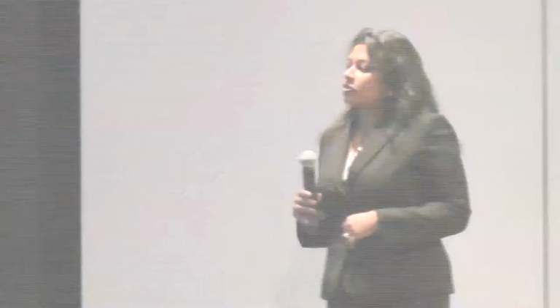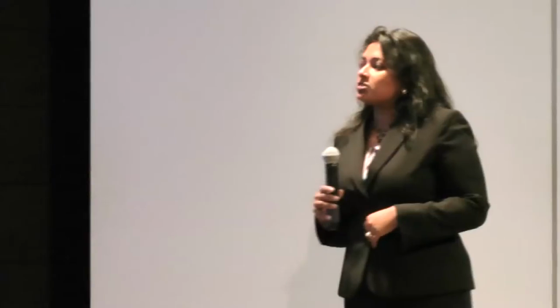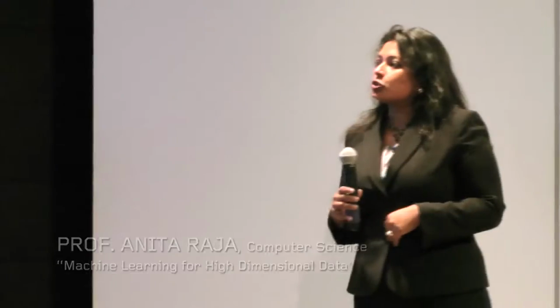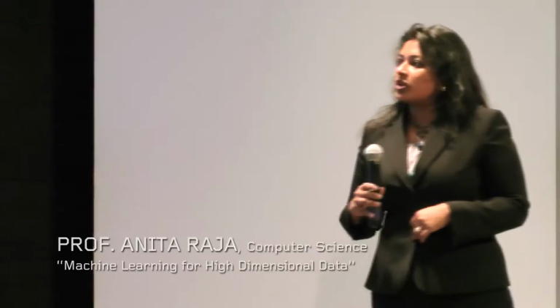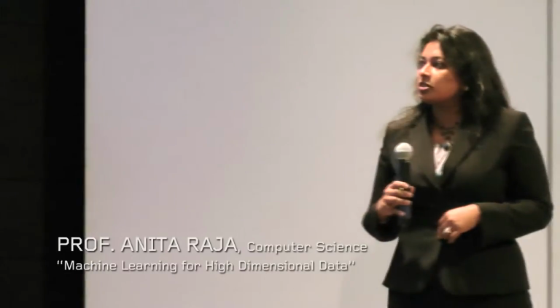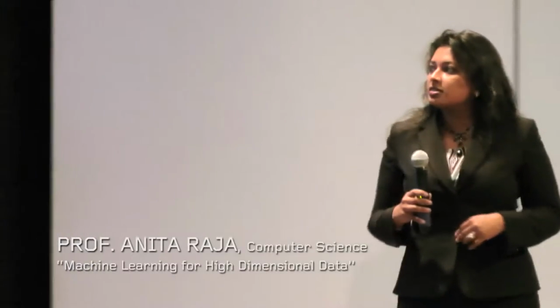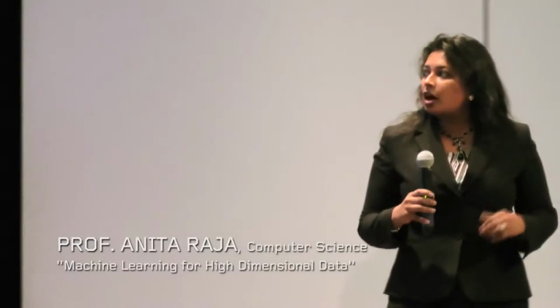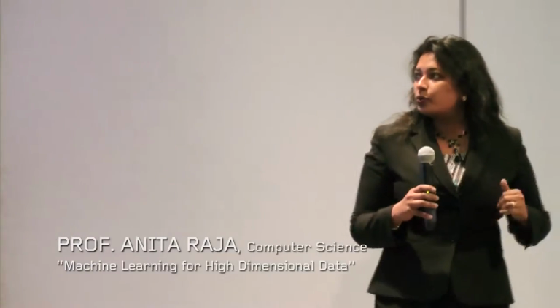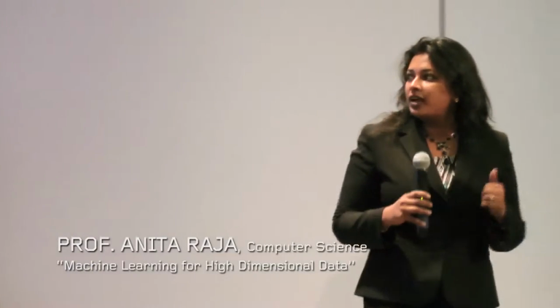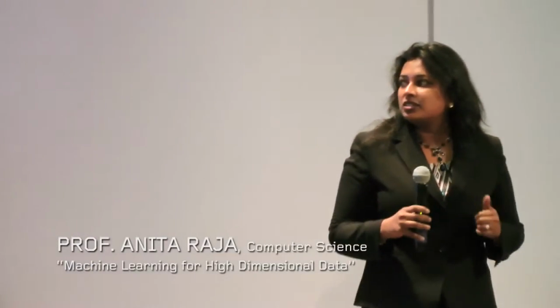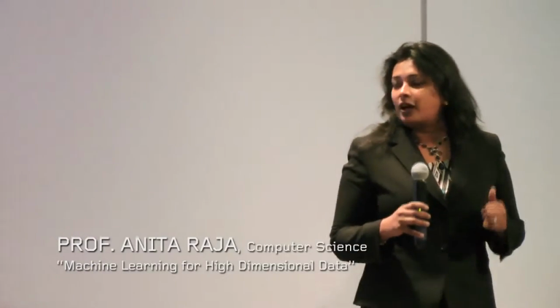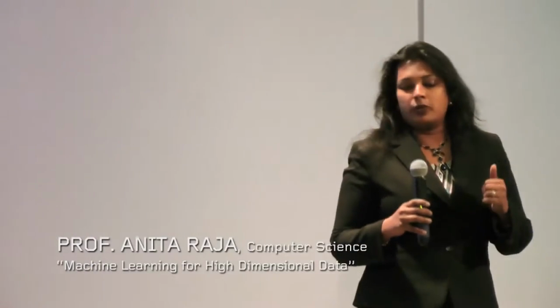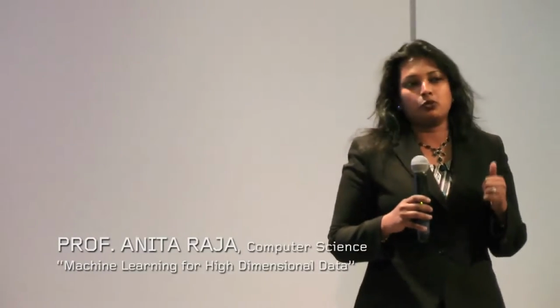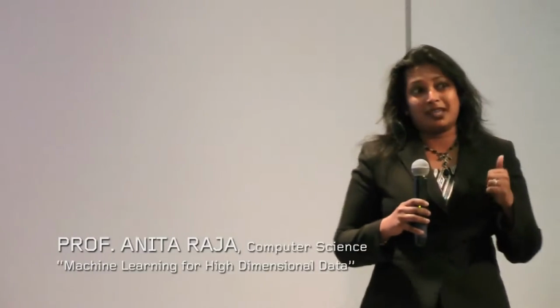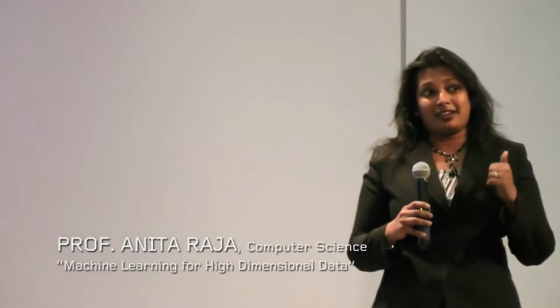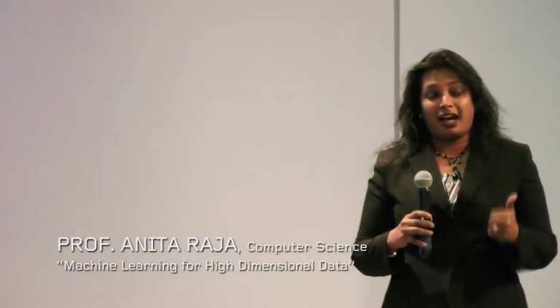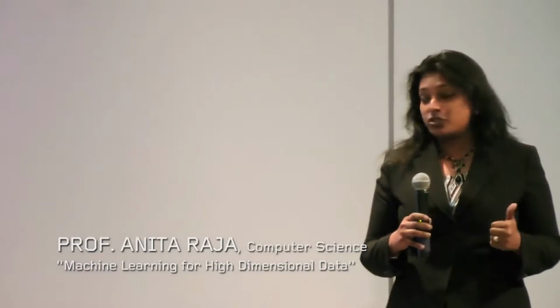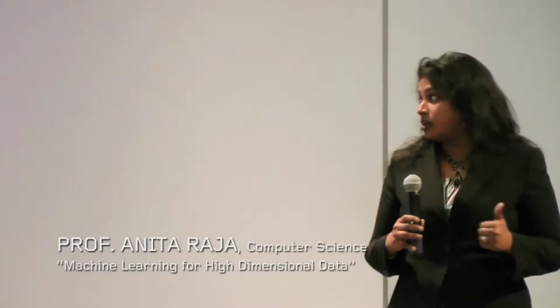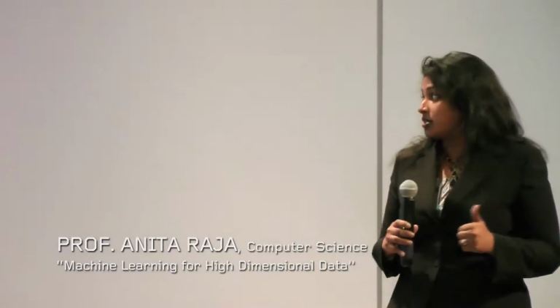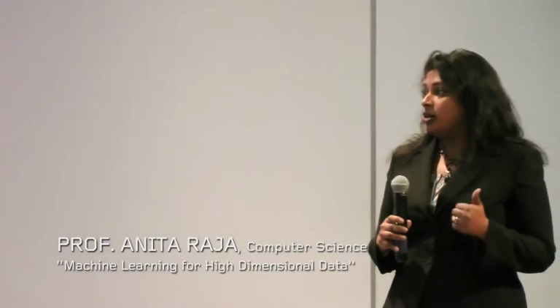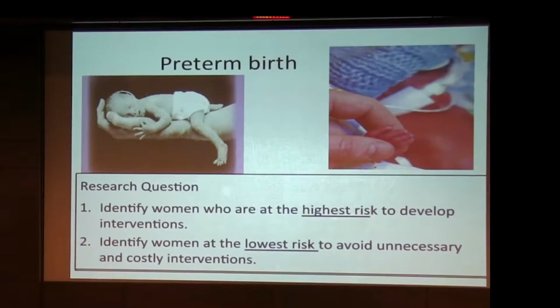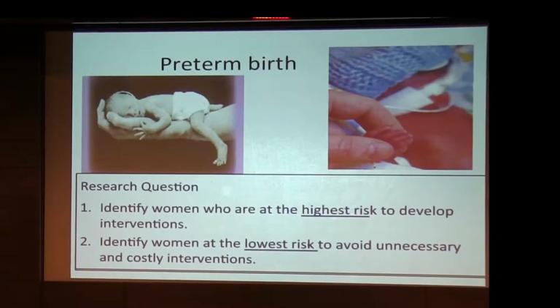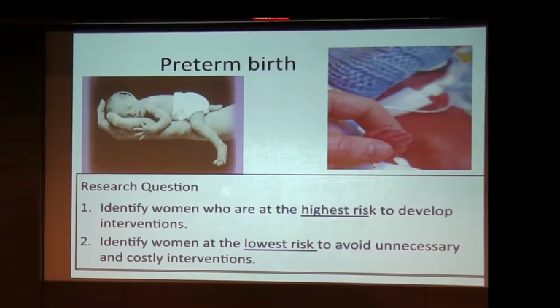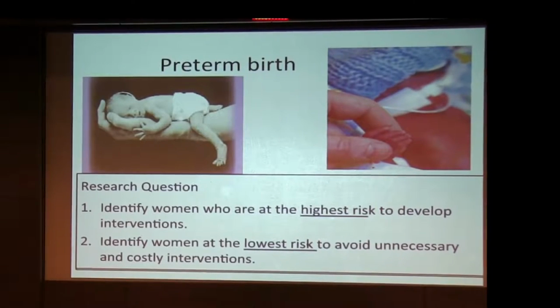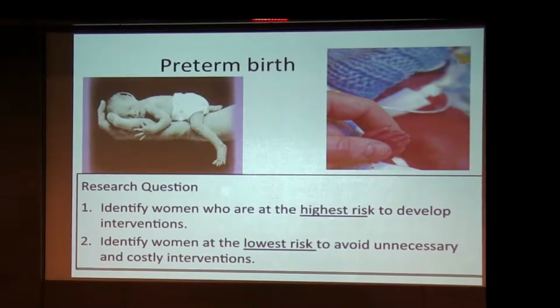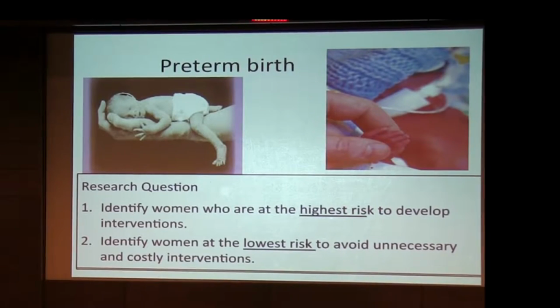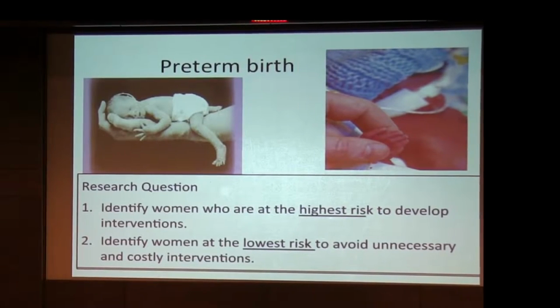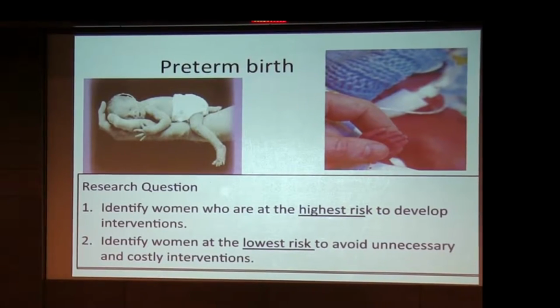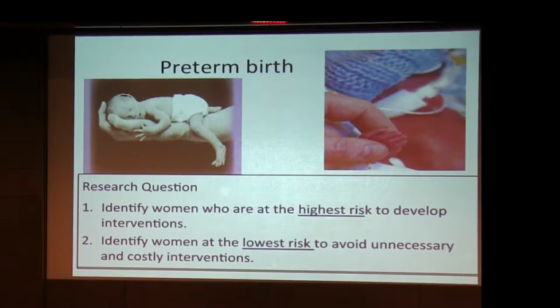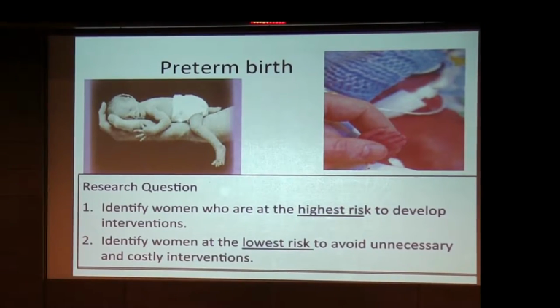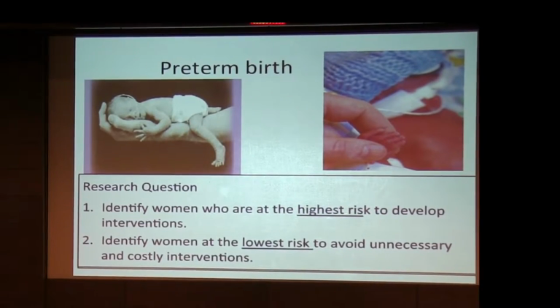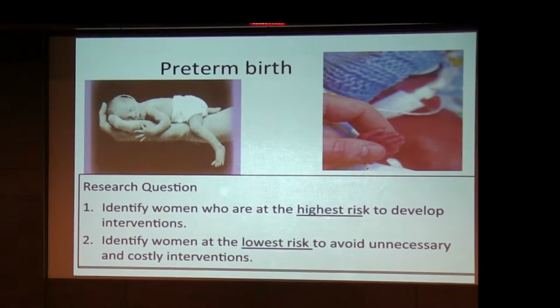The research question is how do we identify women who are at the highest risk of preterm birth, especially first-time moms.